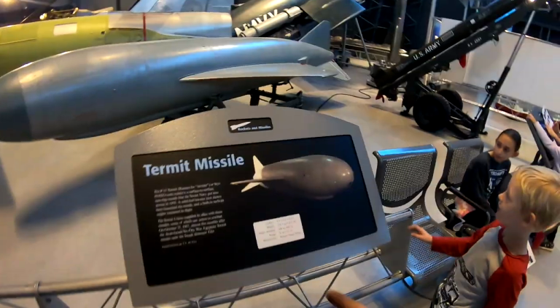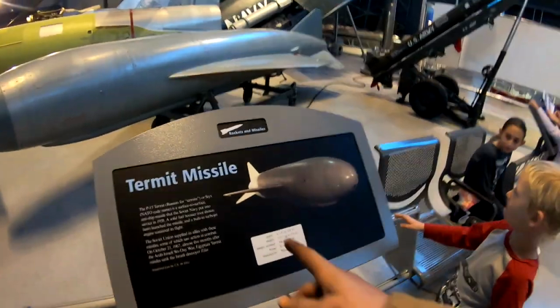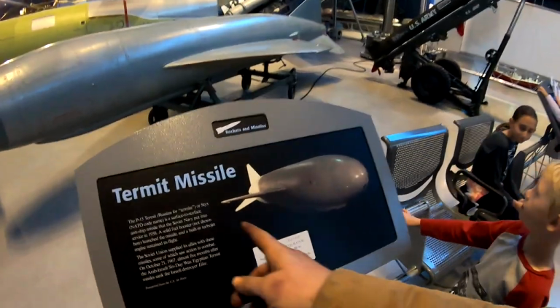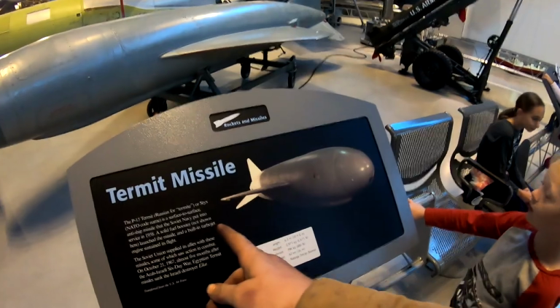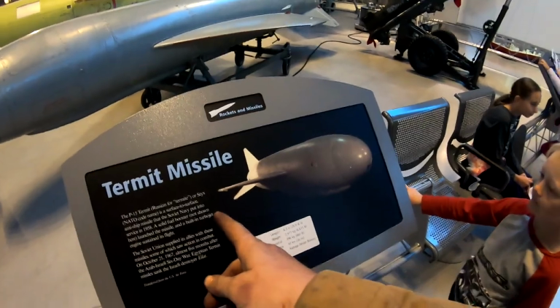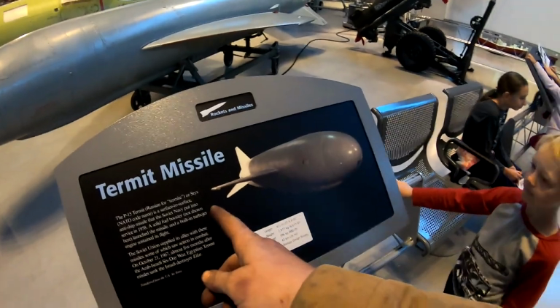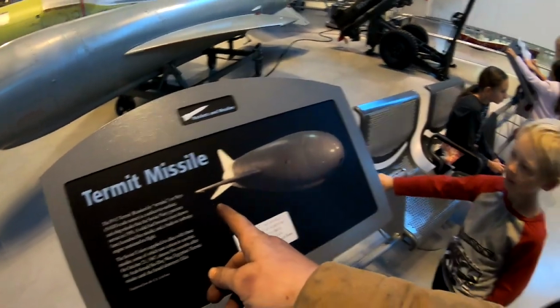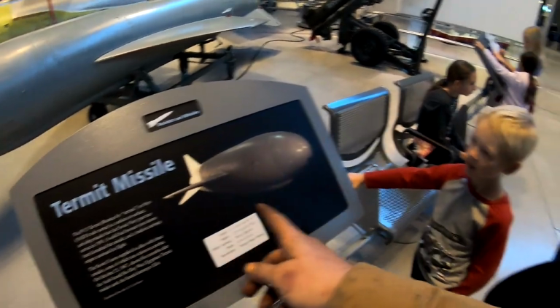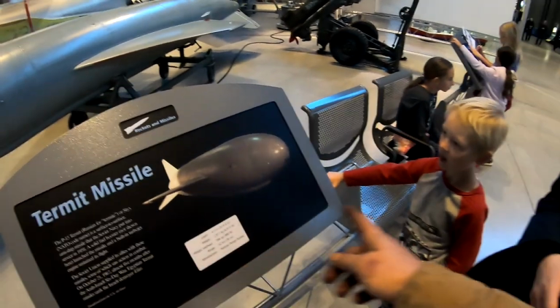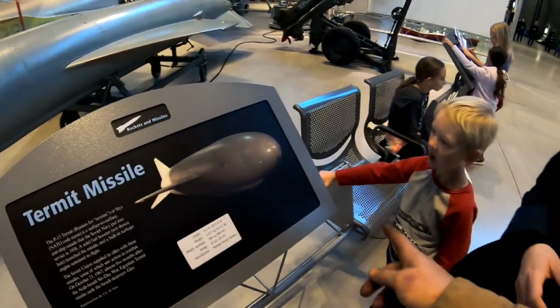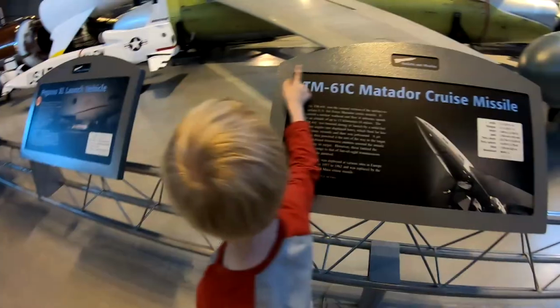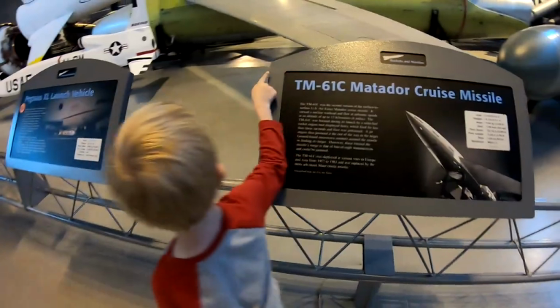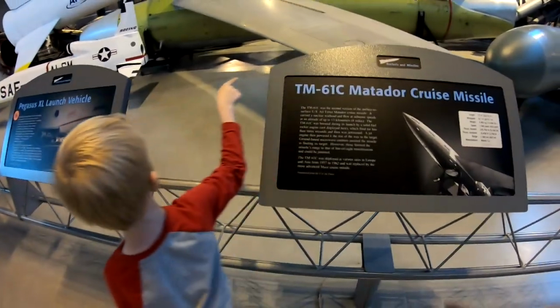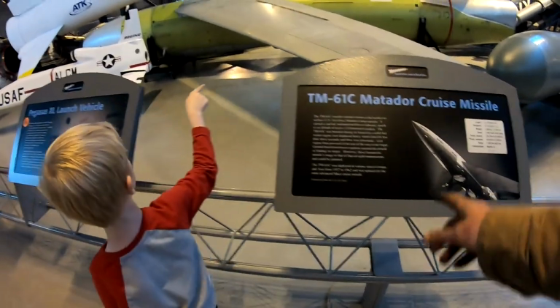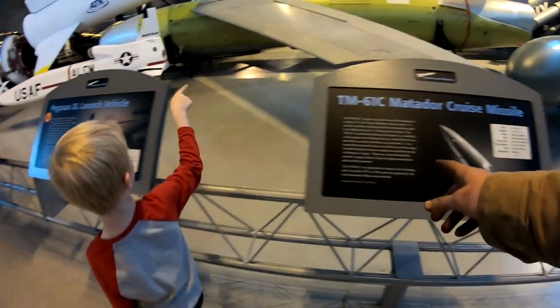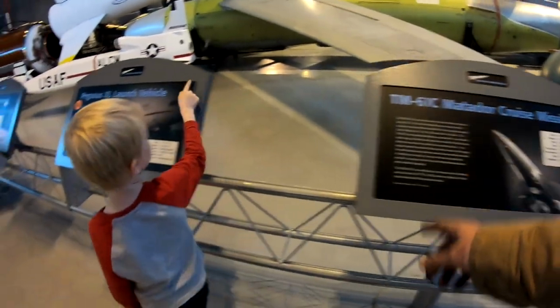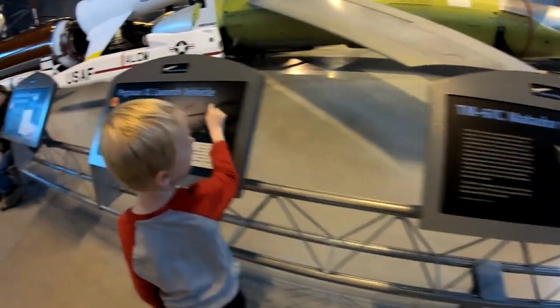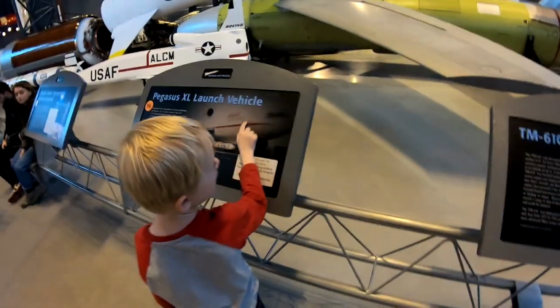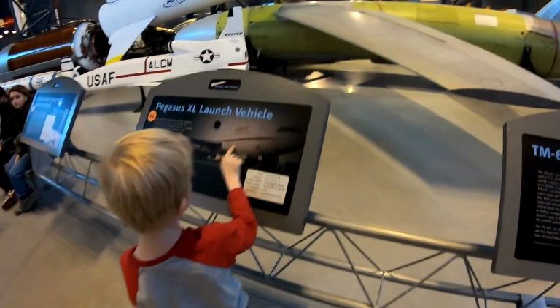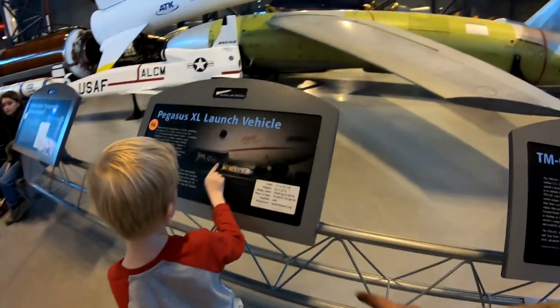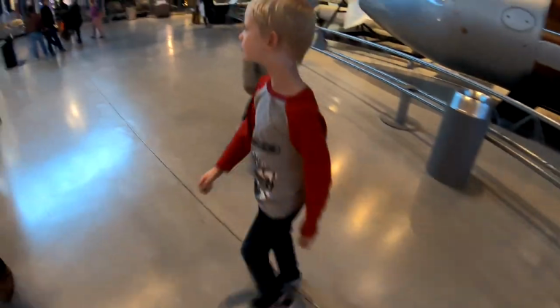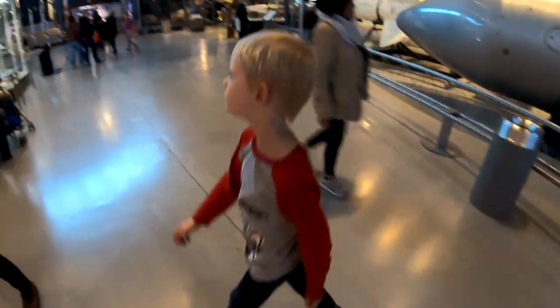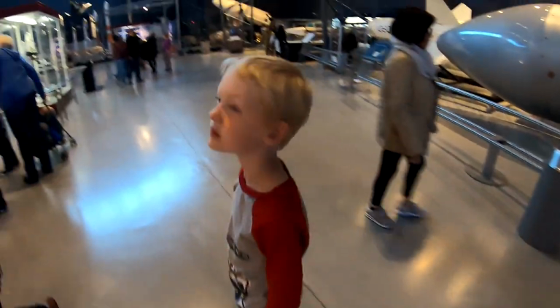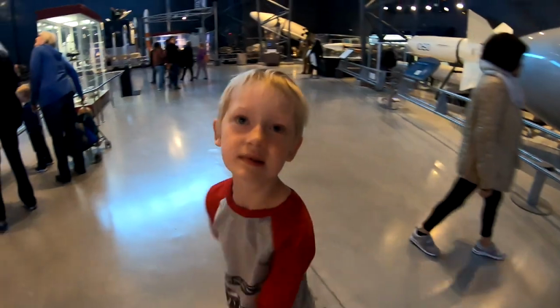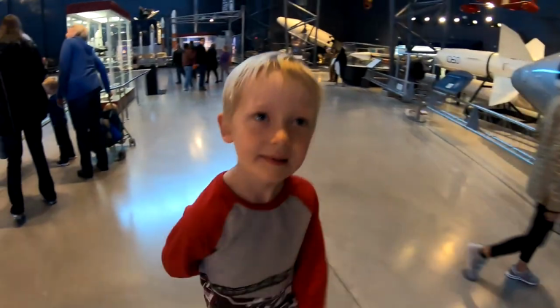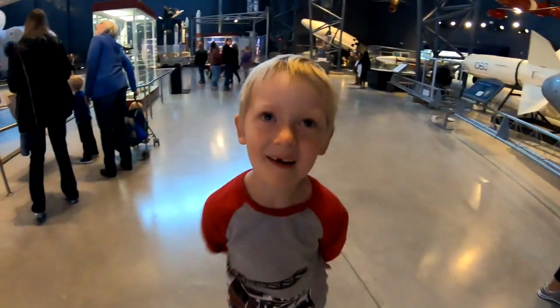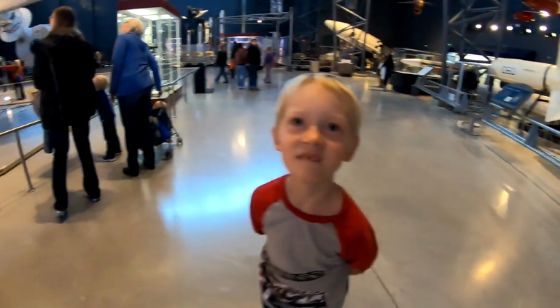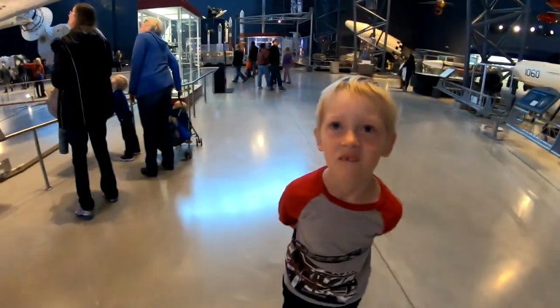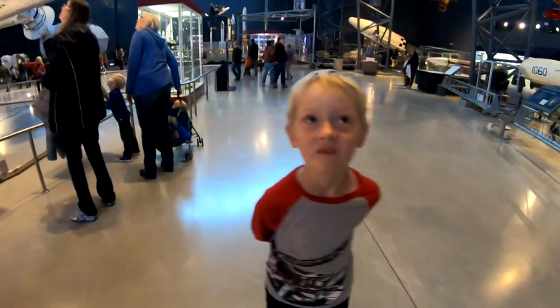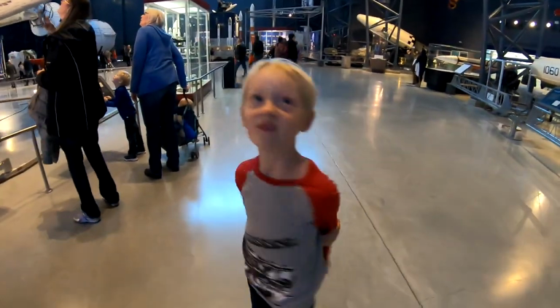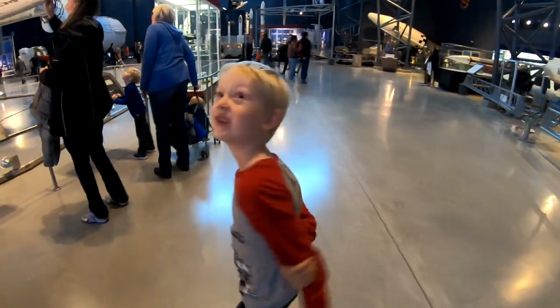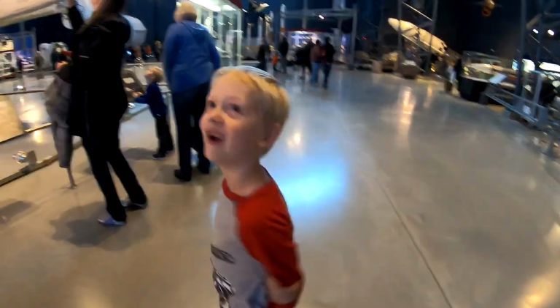Hey look at this — it's the Matador cruise missile. Hey Tommy, you having a good birthday? Yeah!